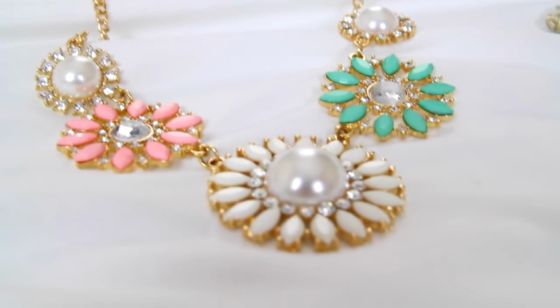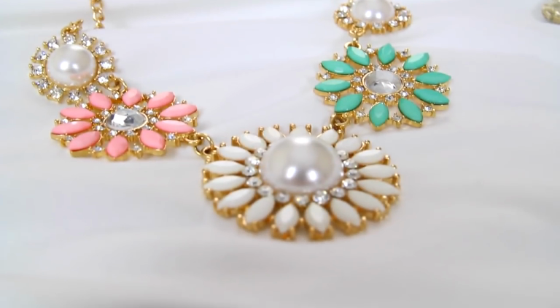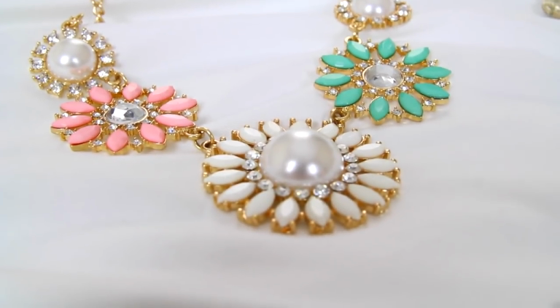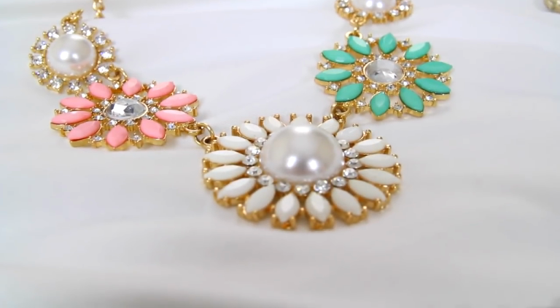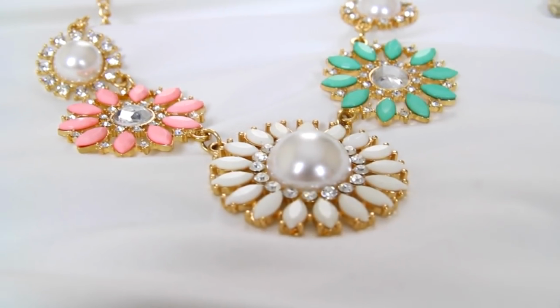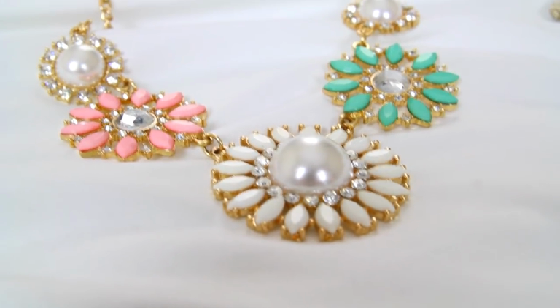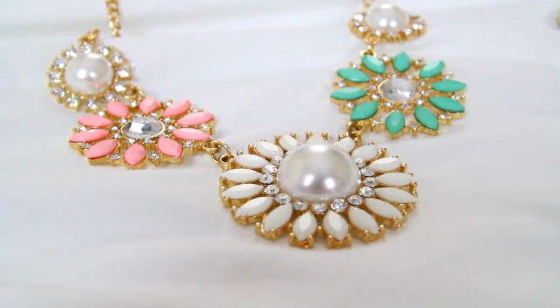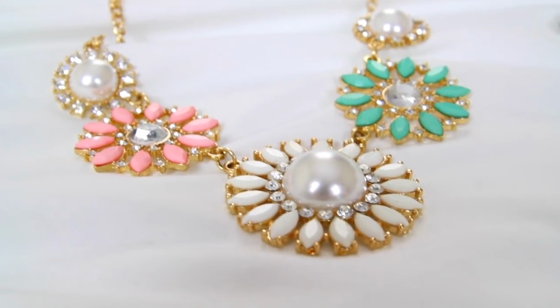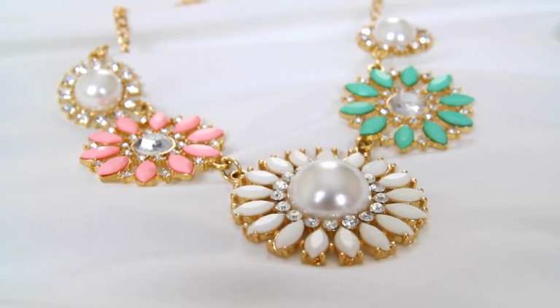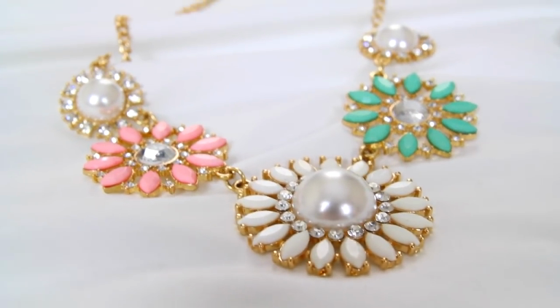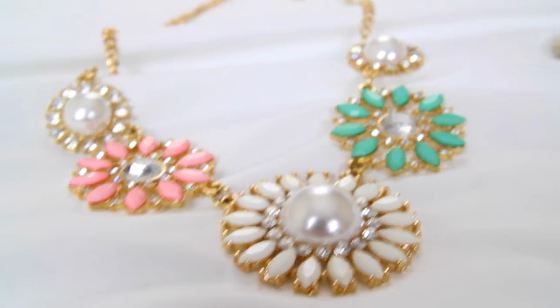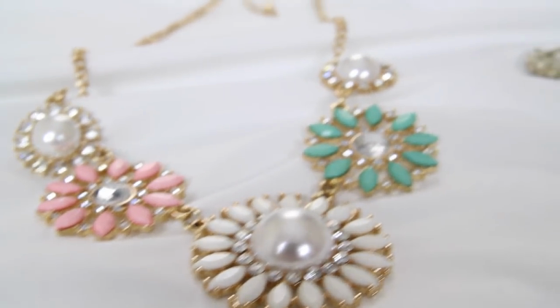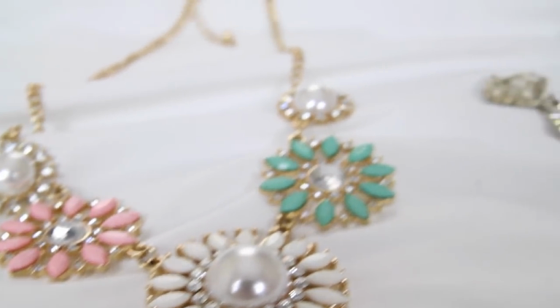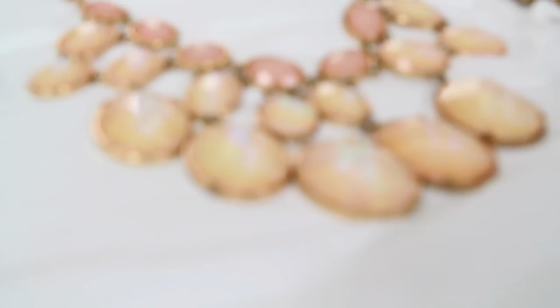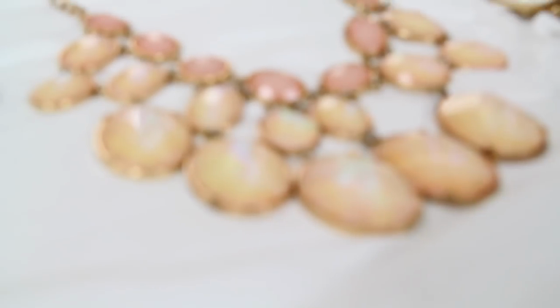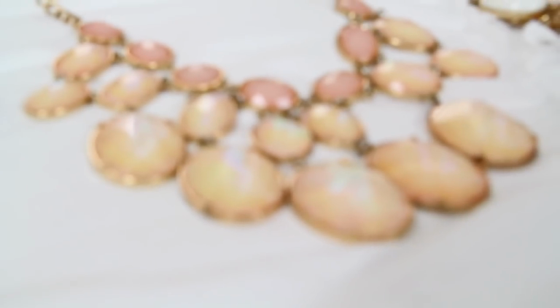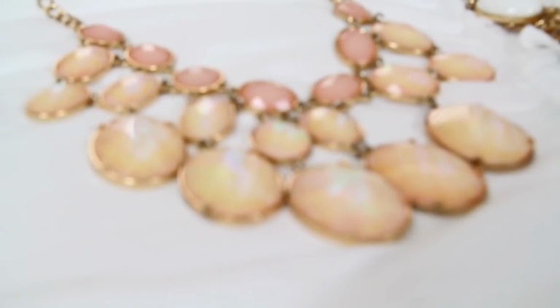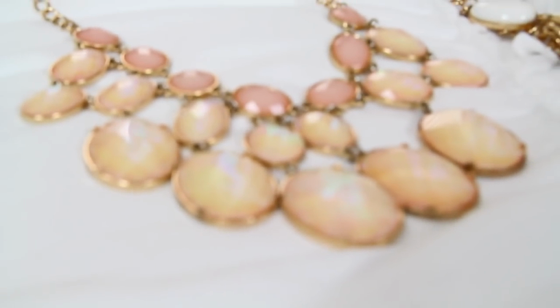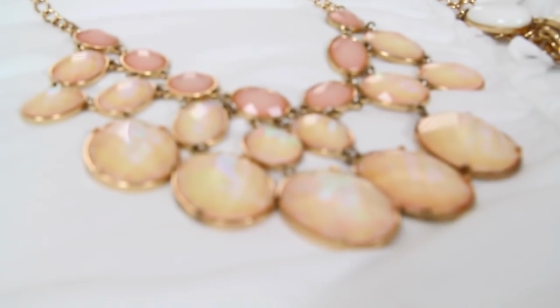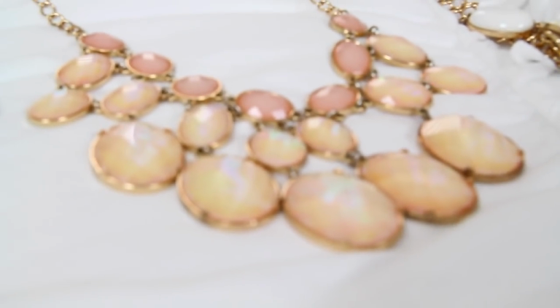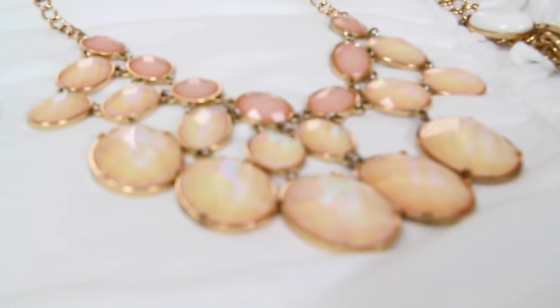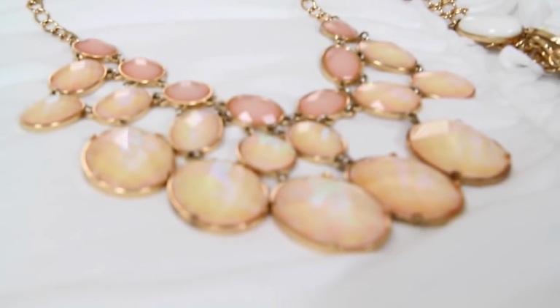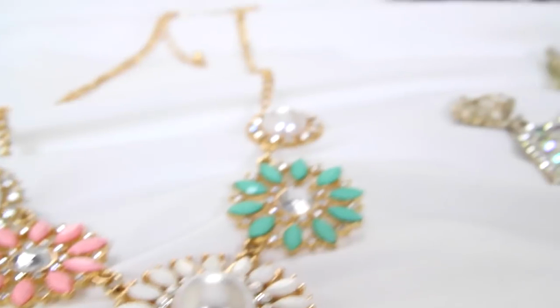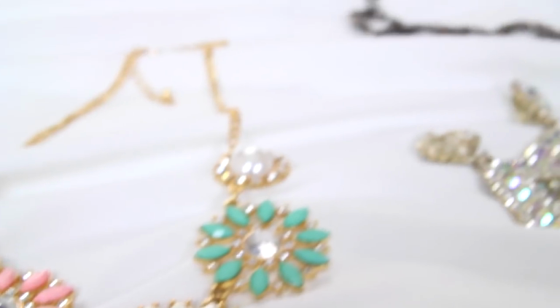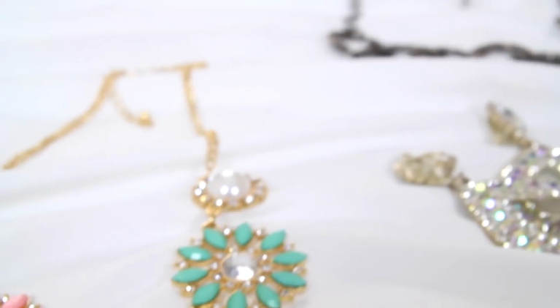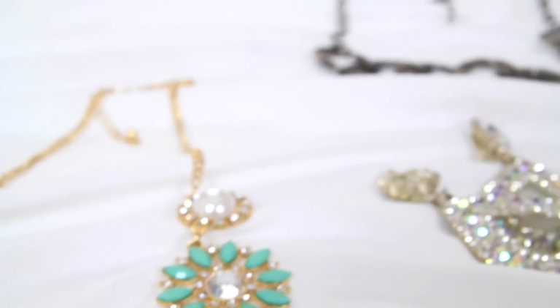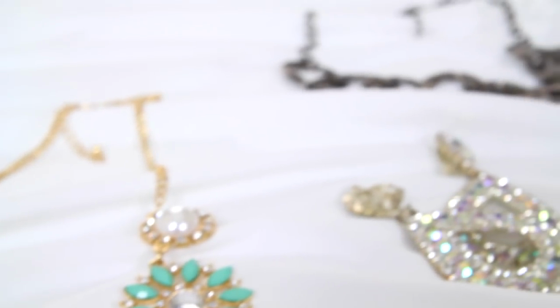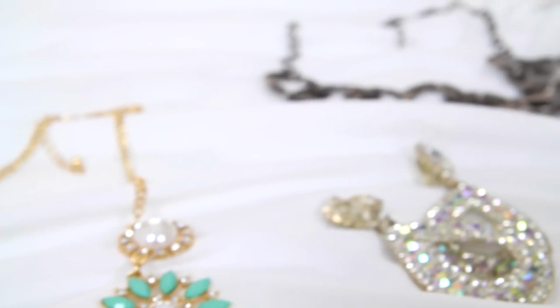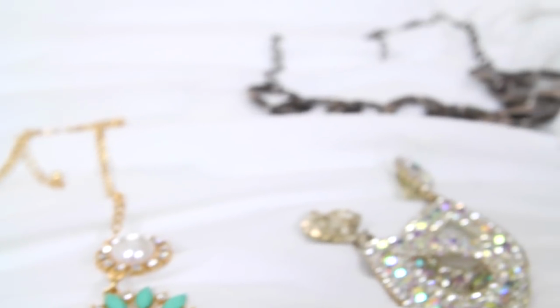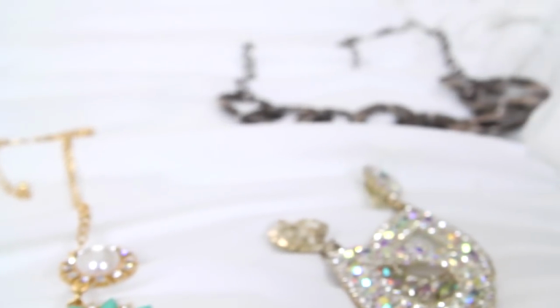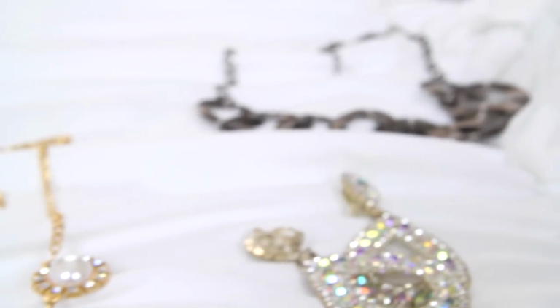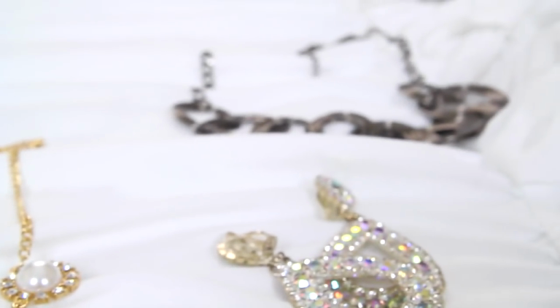Hello everyone! Today I'm going to be showing you guys how to accessorize popular necklines.